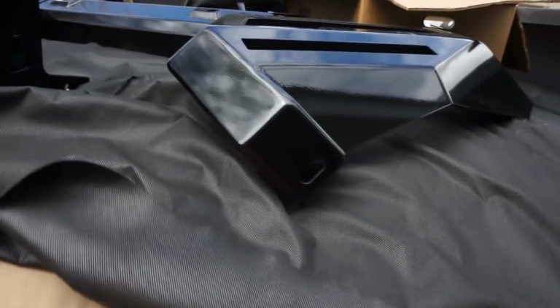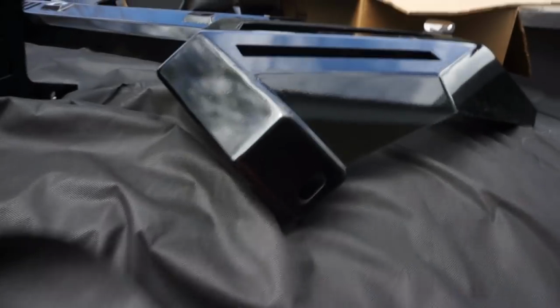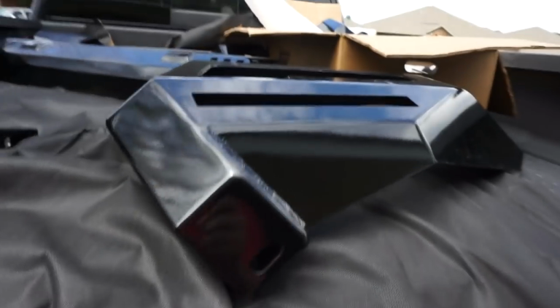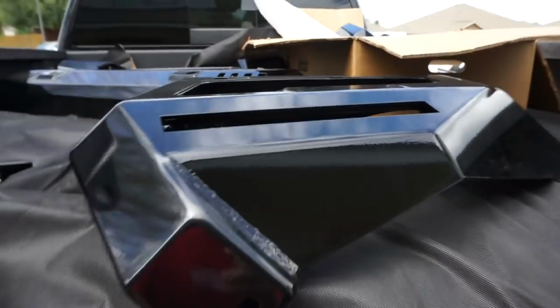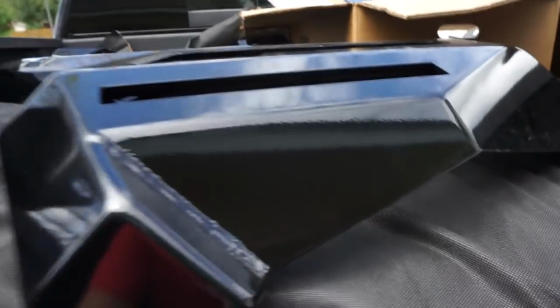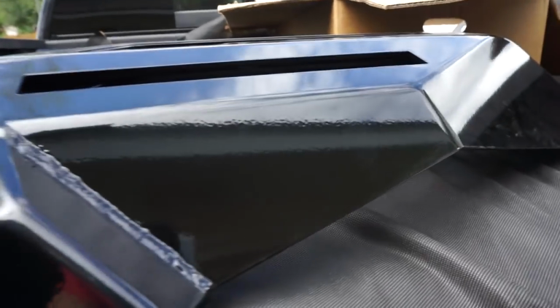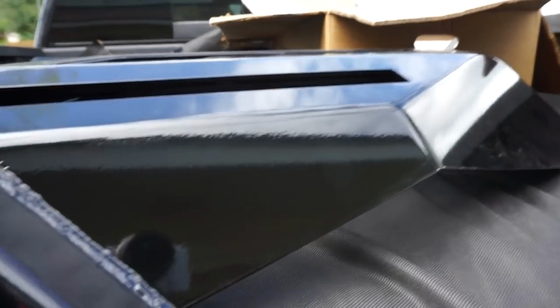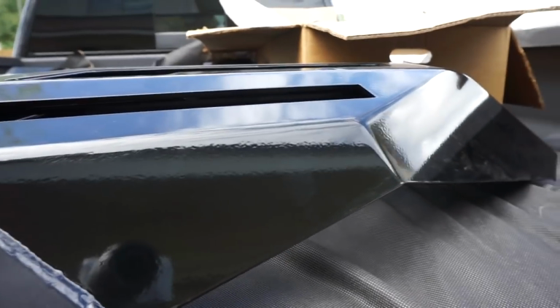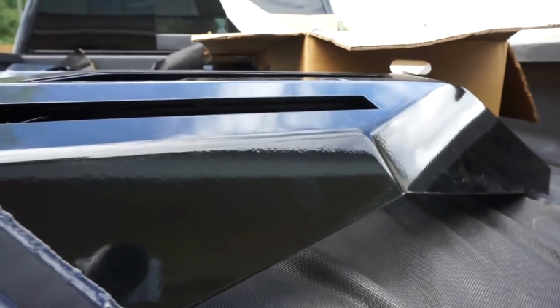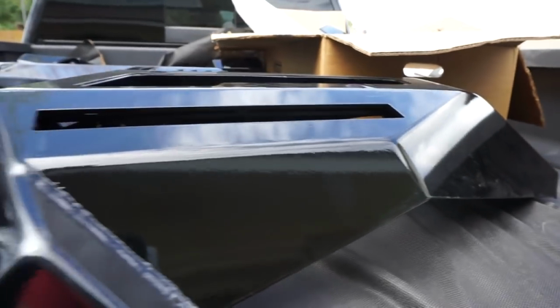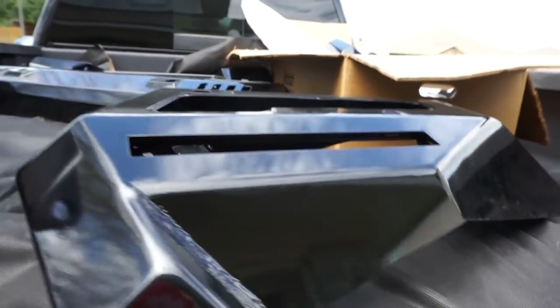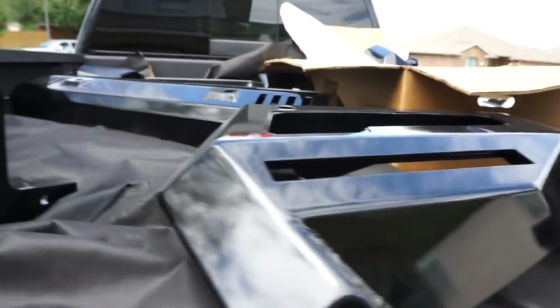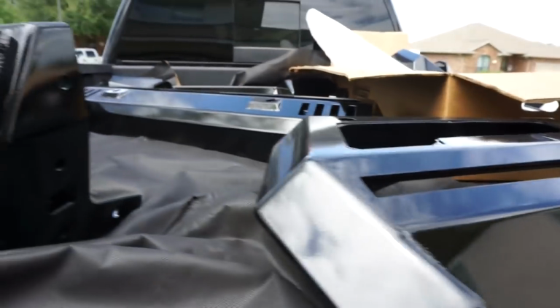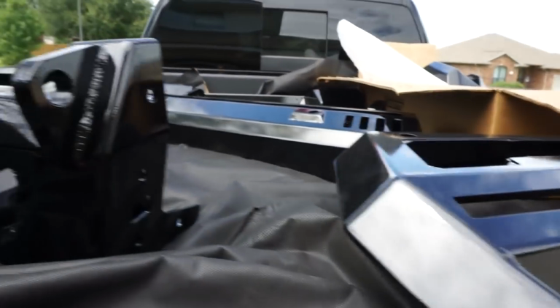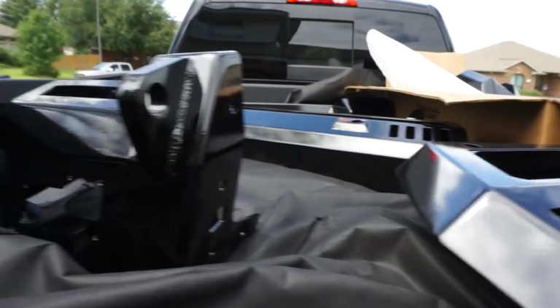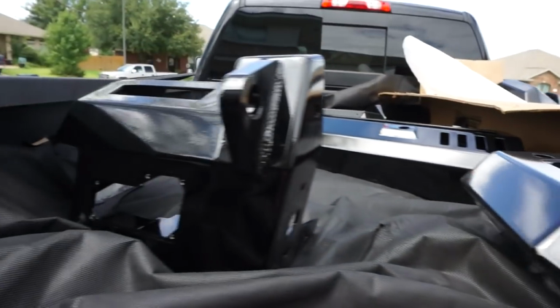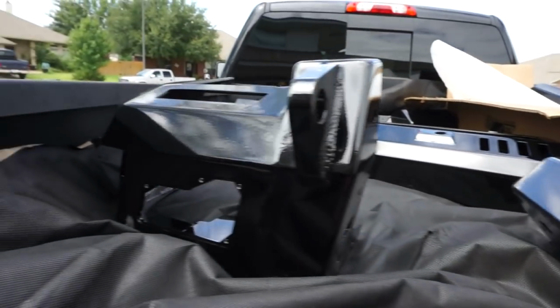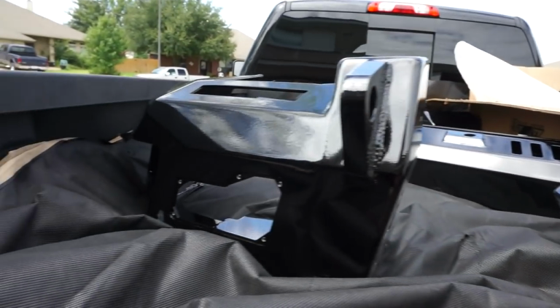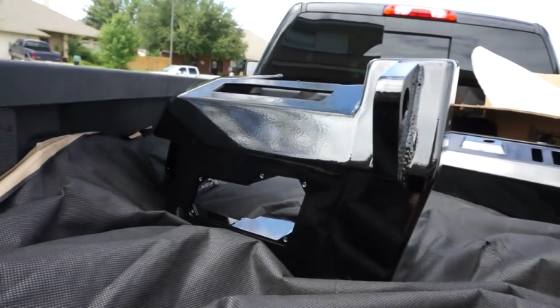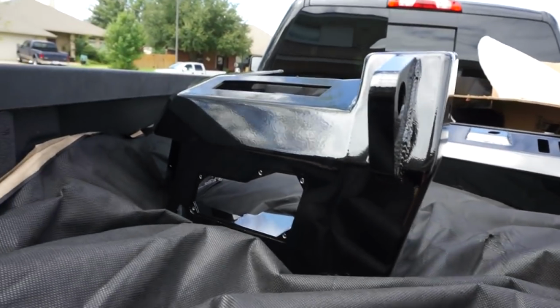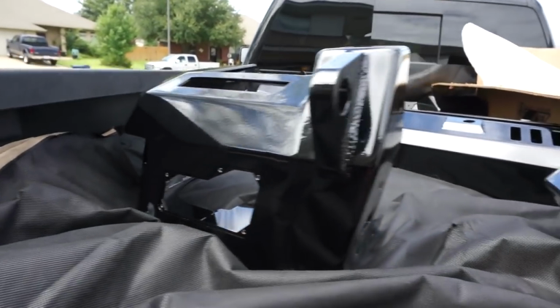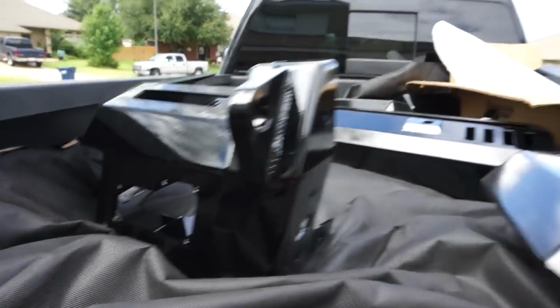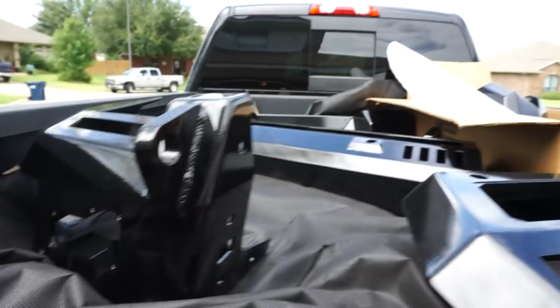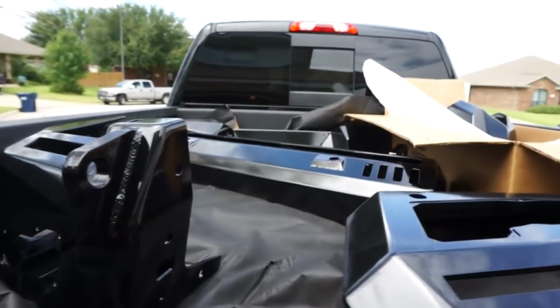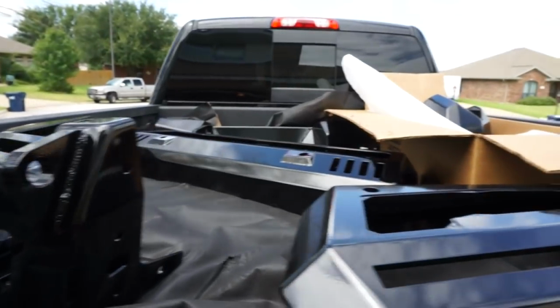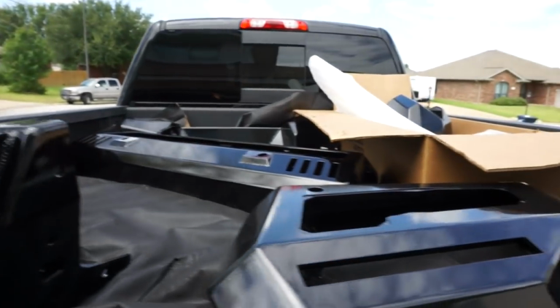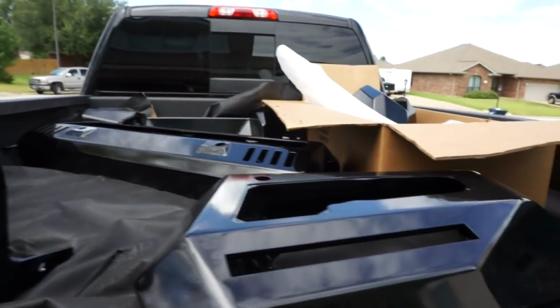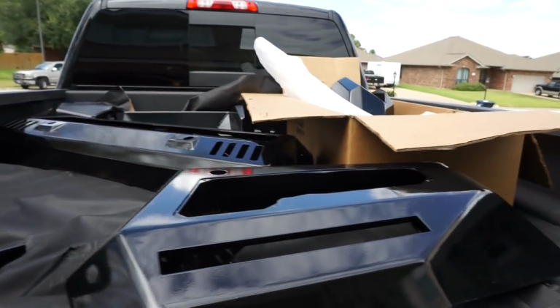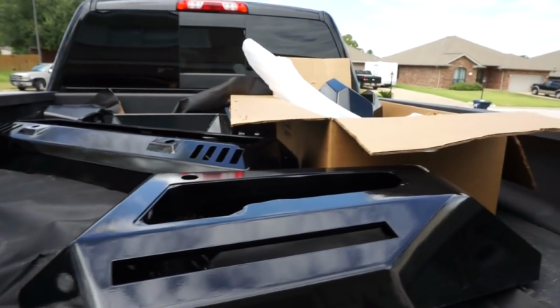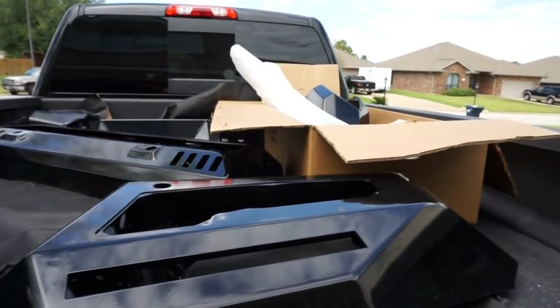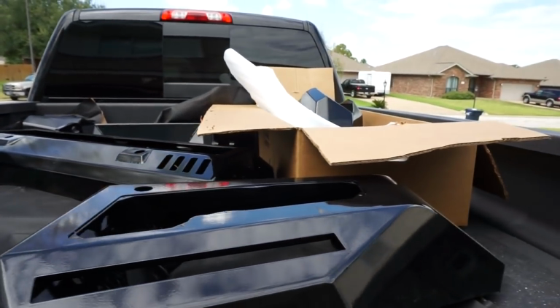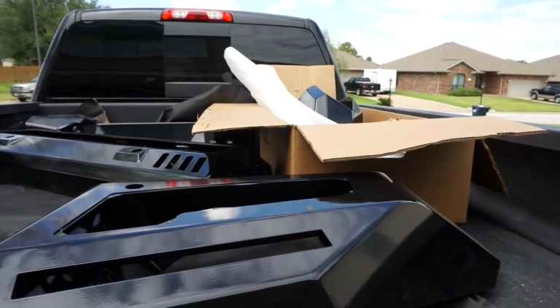Here's the first look at the powder-coated Road Armor Identity Series bumpers.